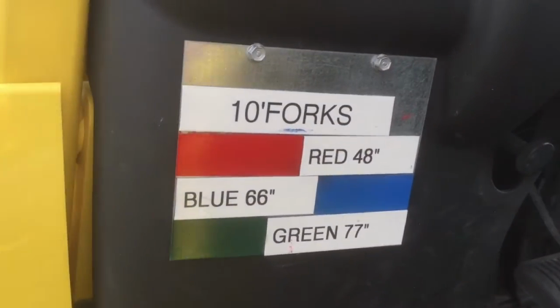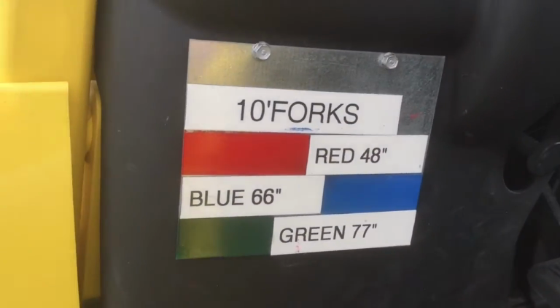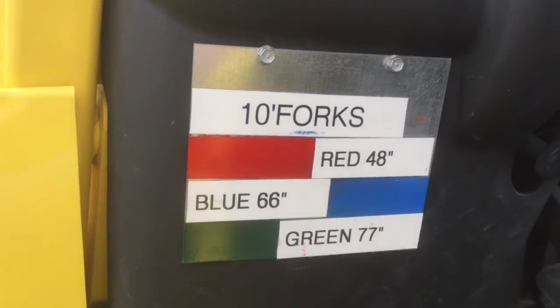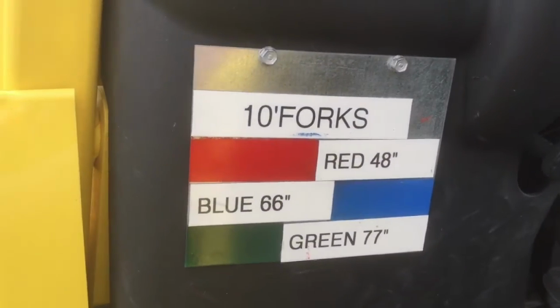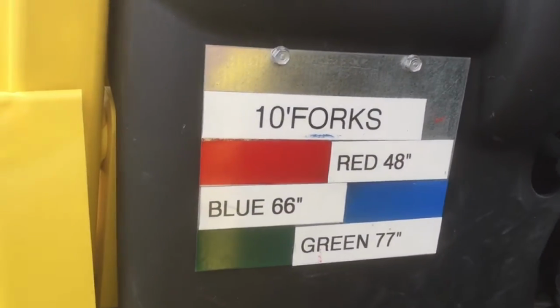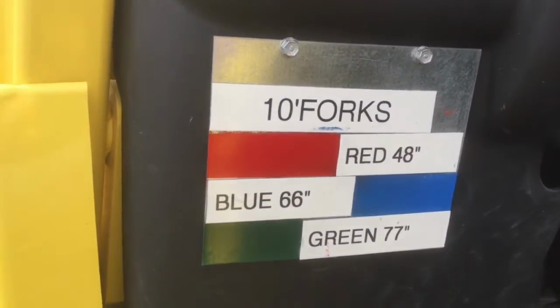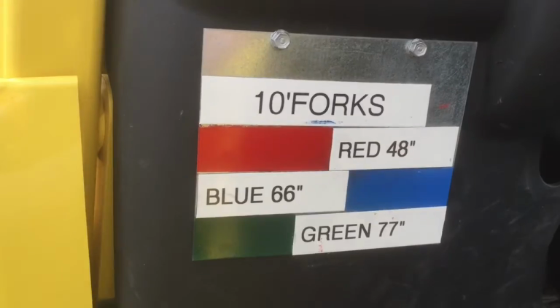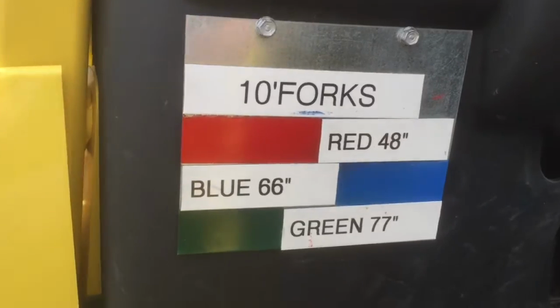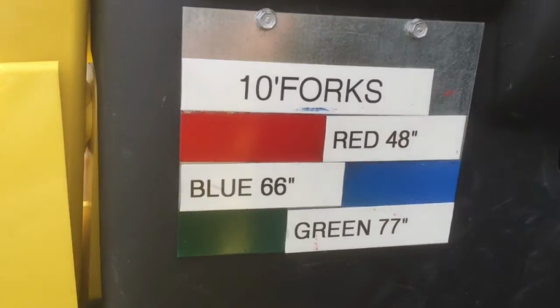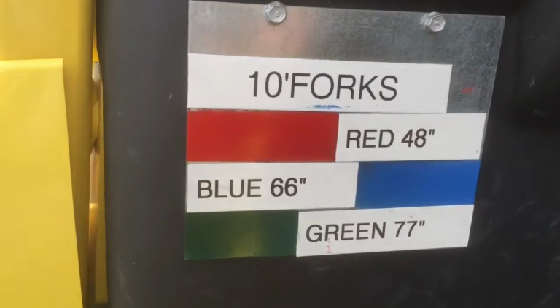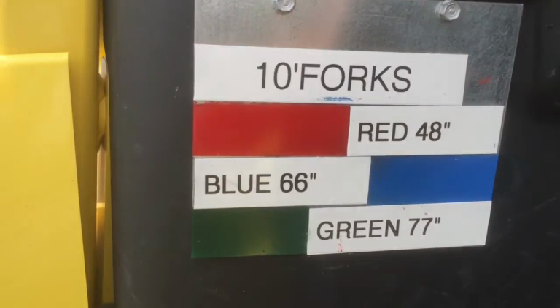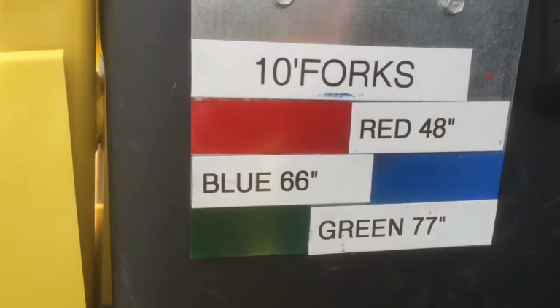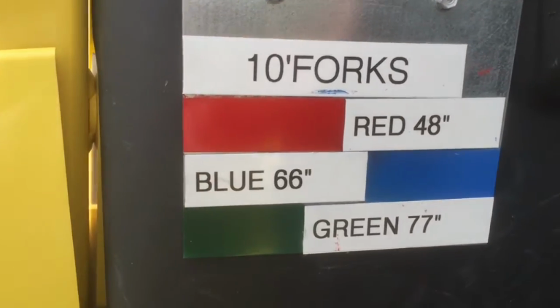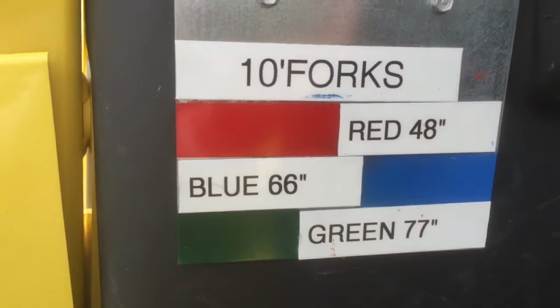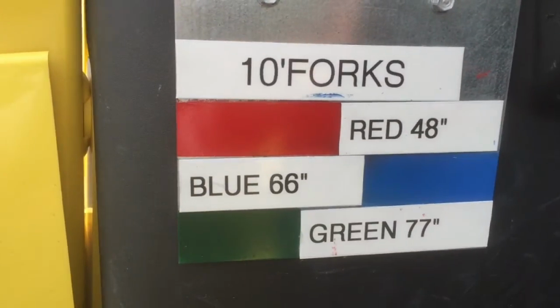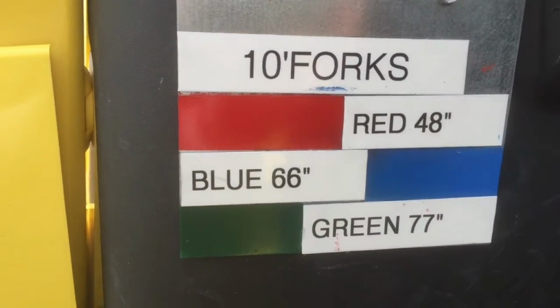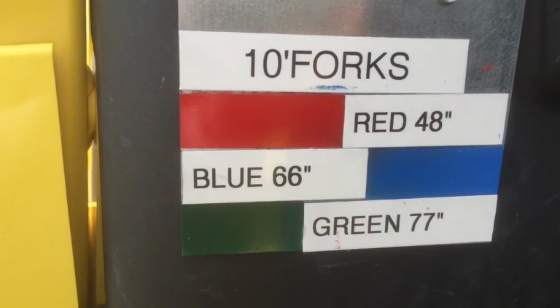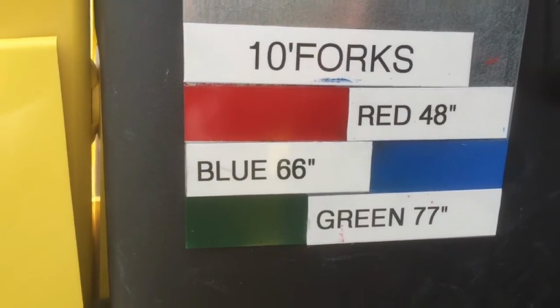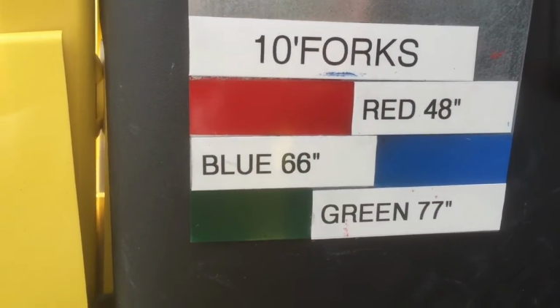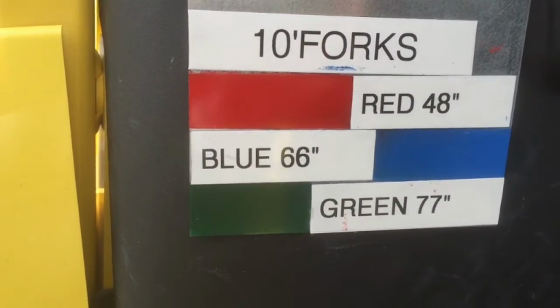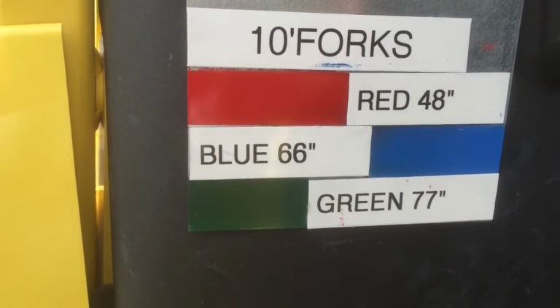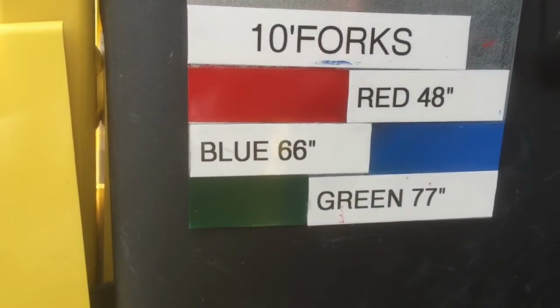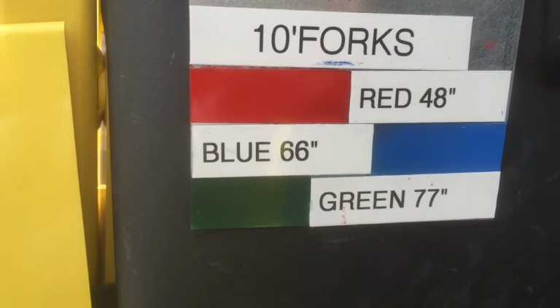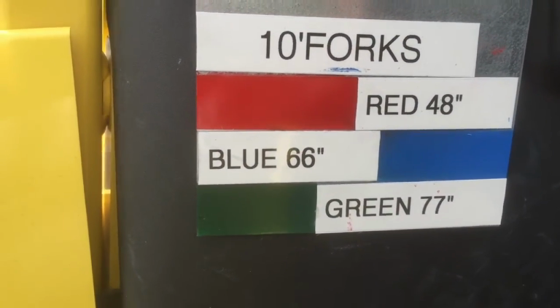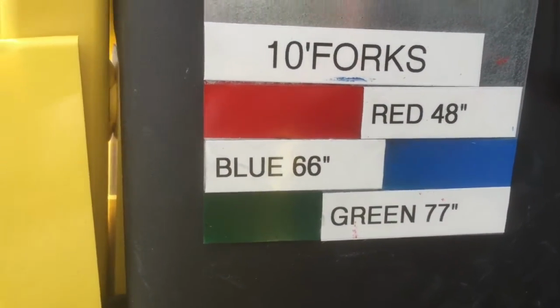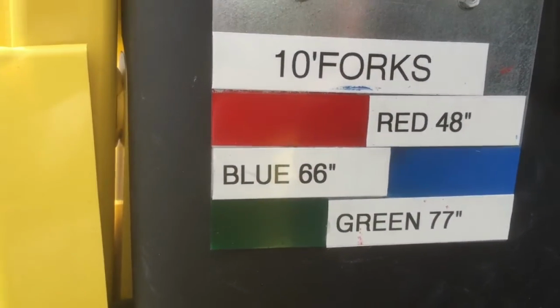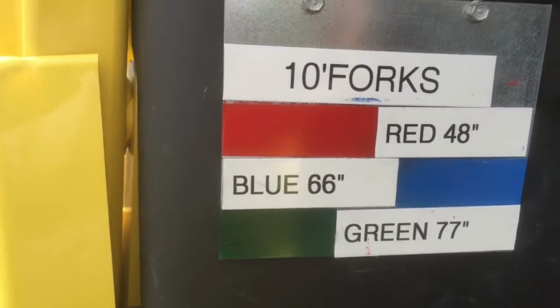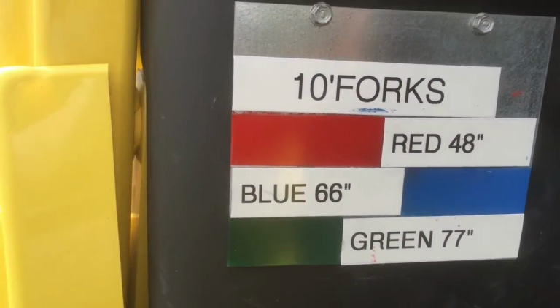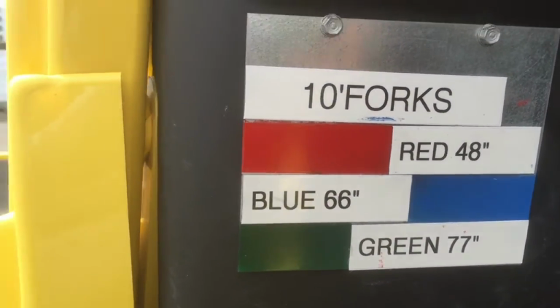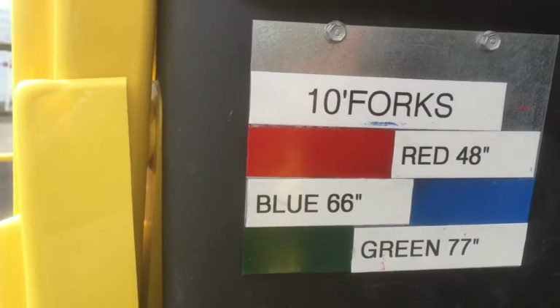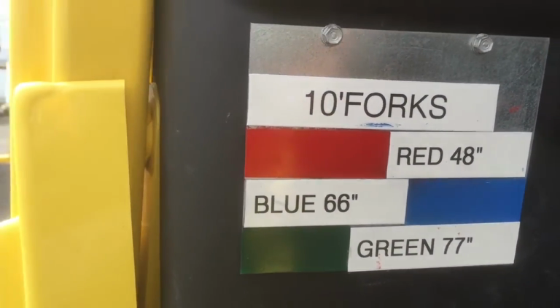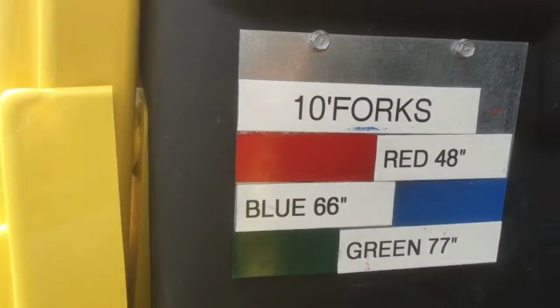Each color represents a size: red is 48 inches, blue is 66 inches, and green is 77 inches.